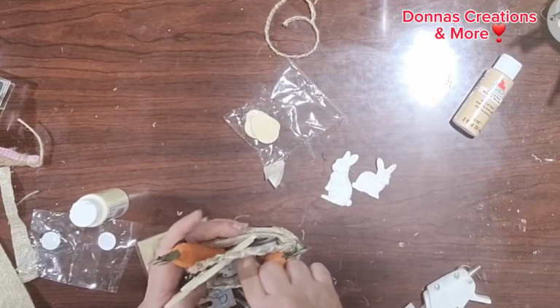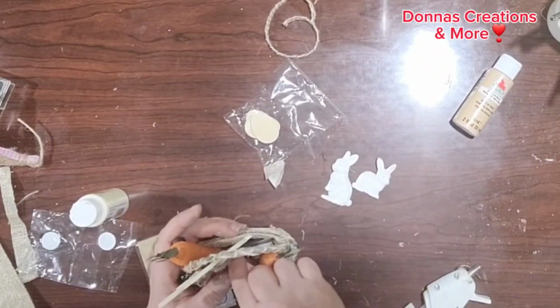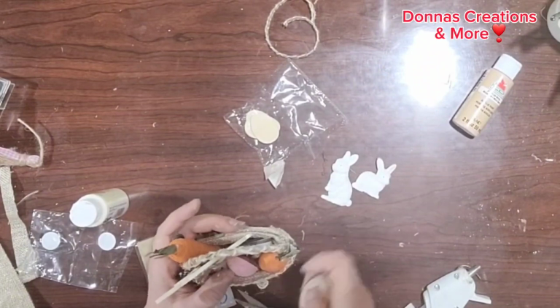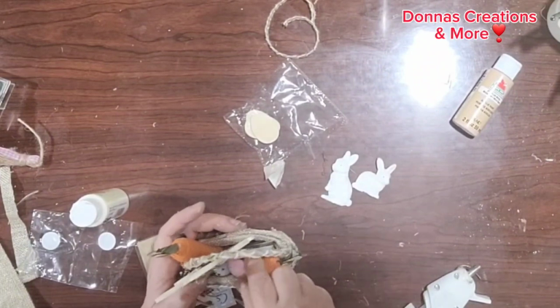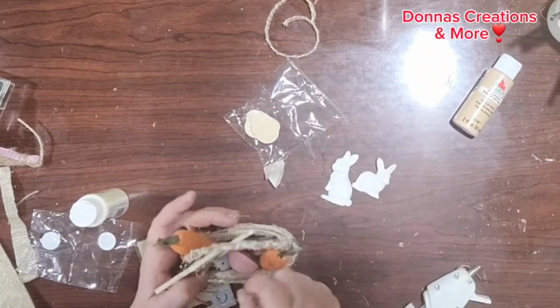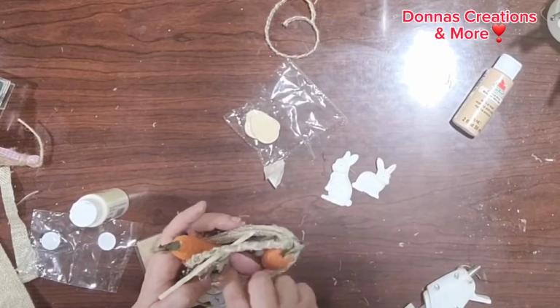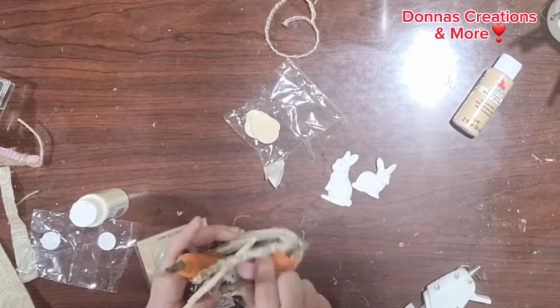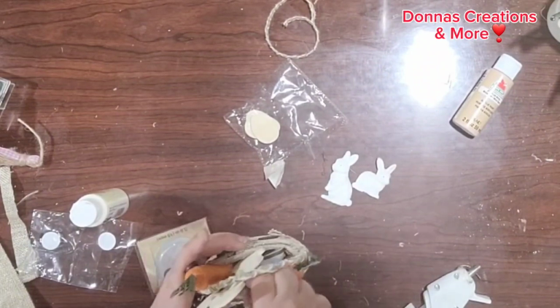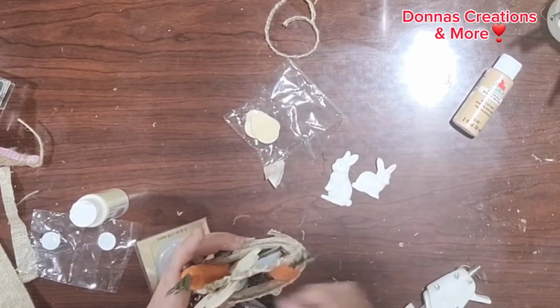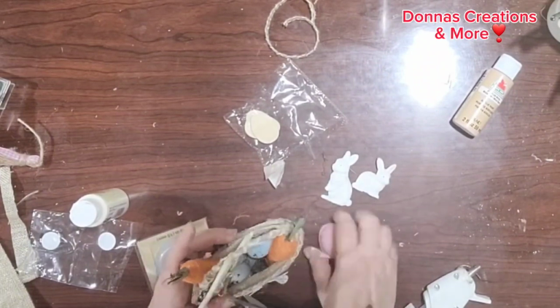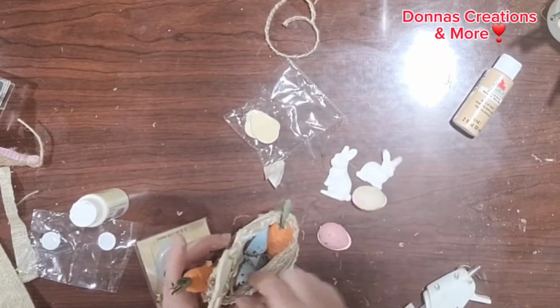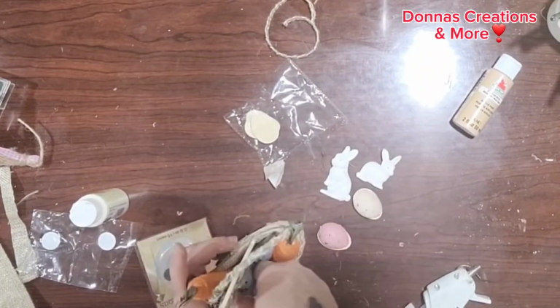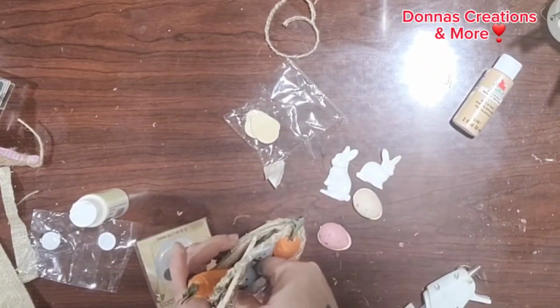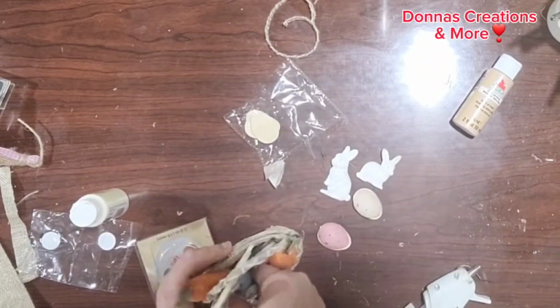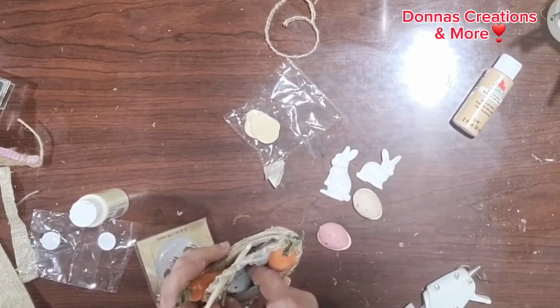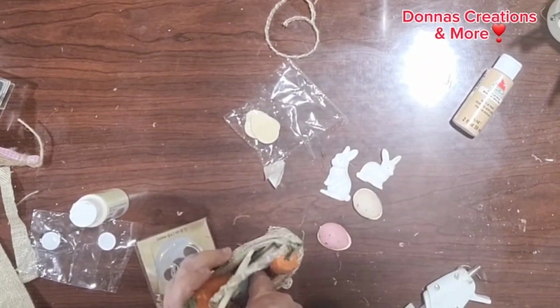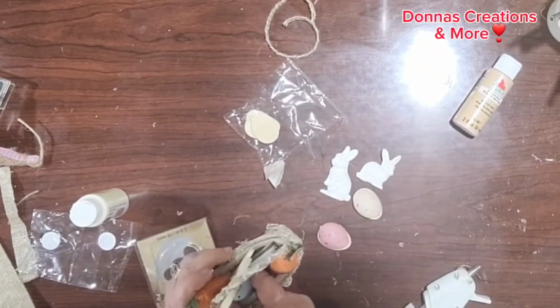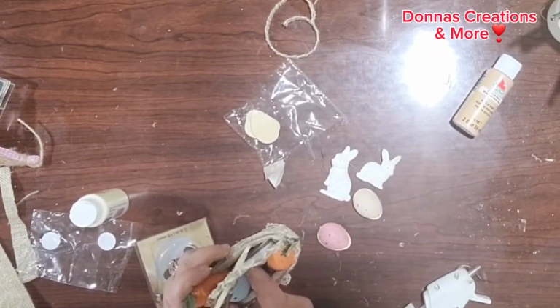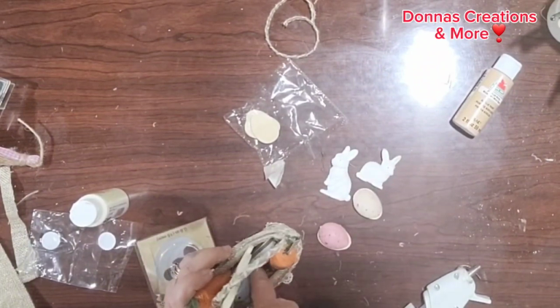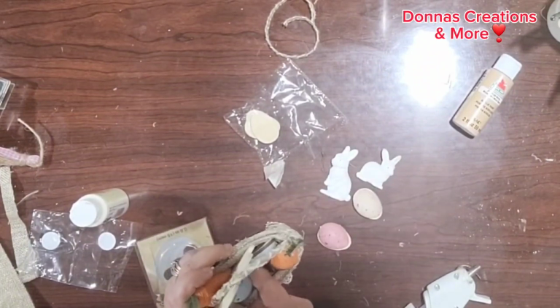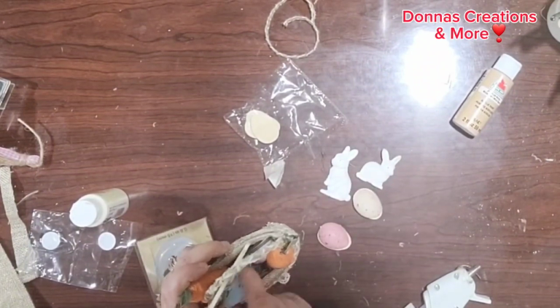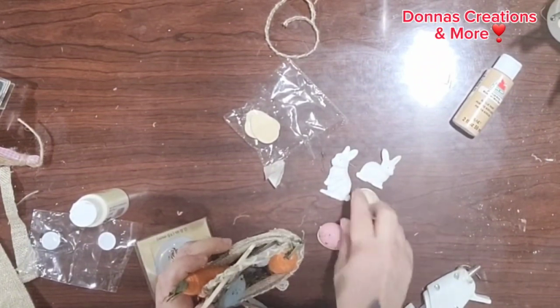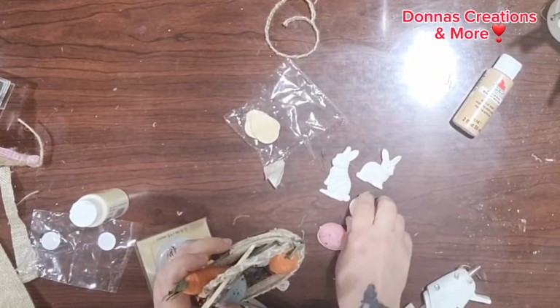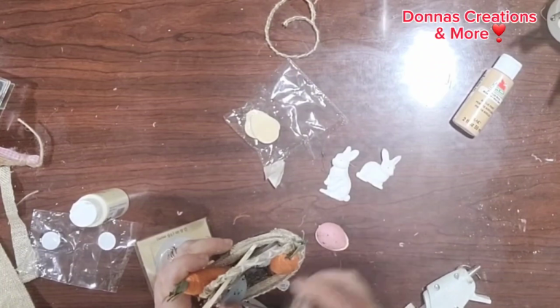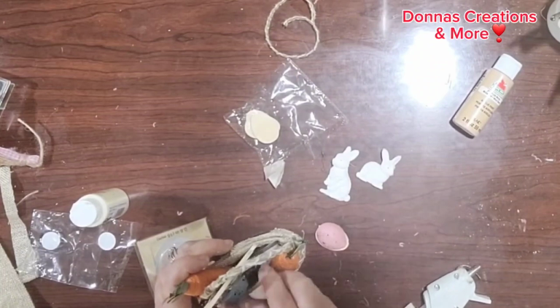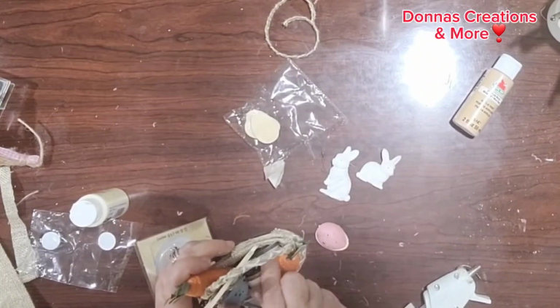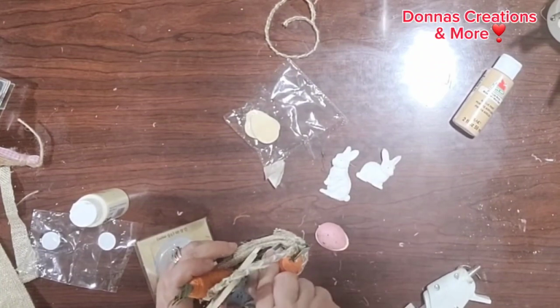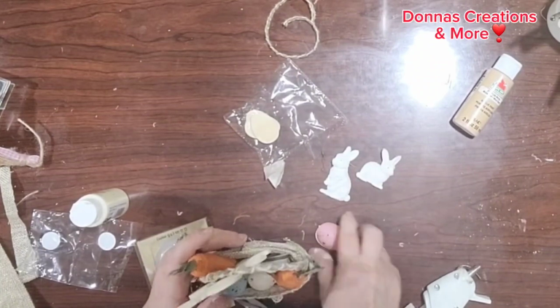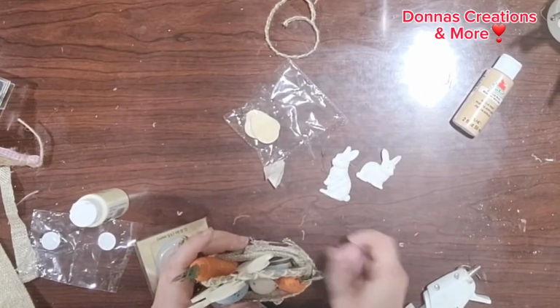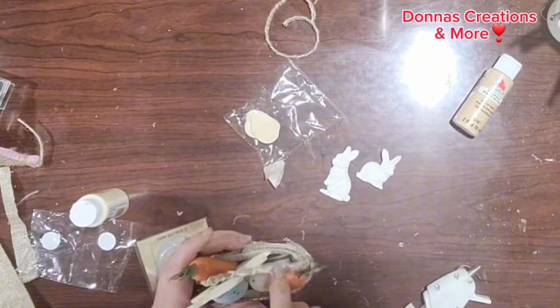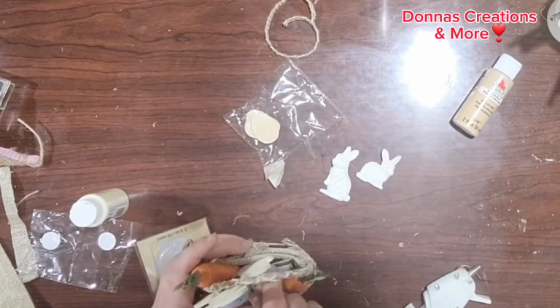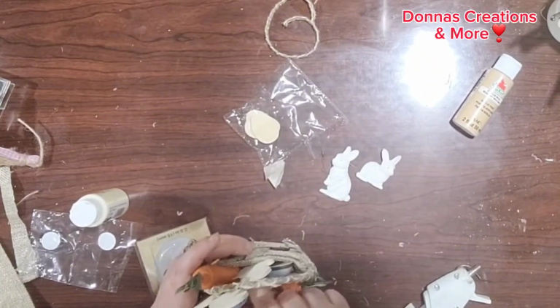Then on the side I wanted to paint these bunnies with the antique white.